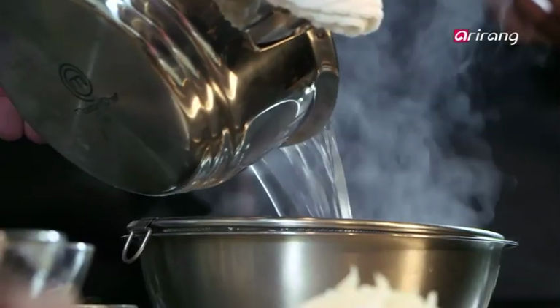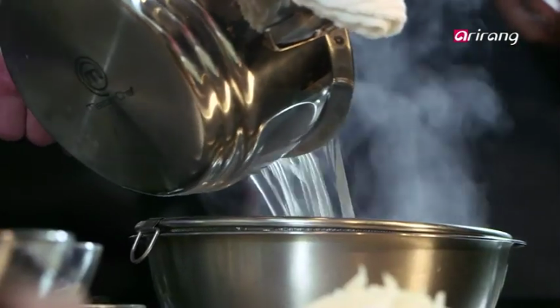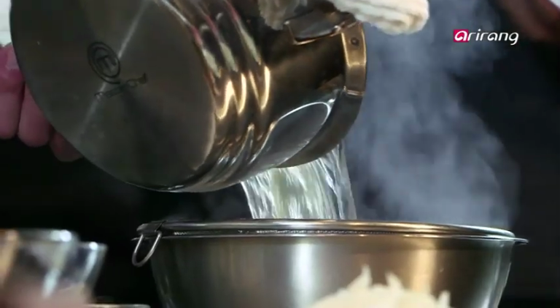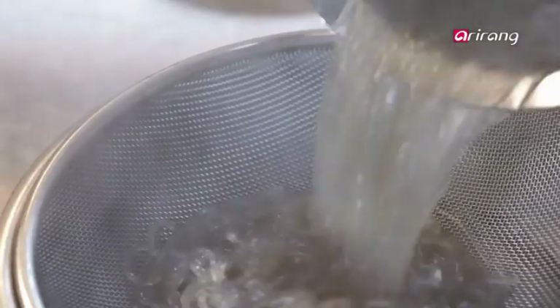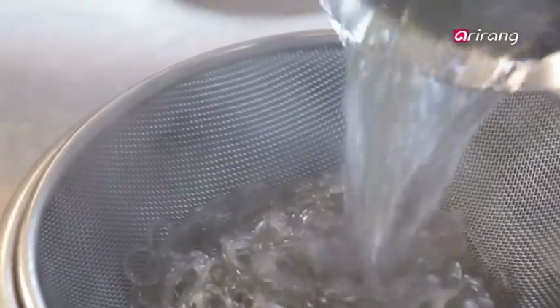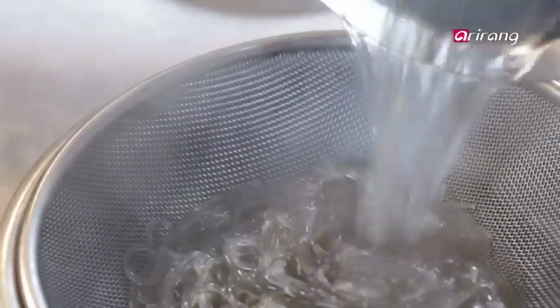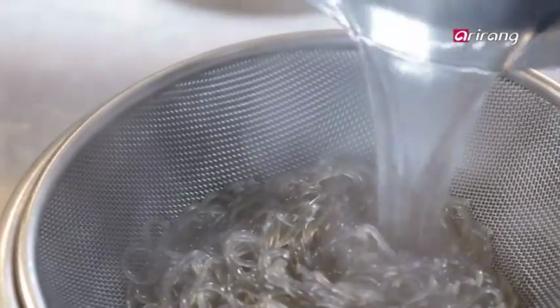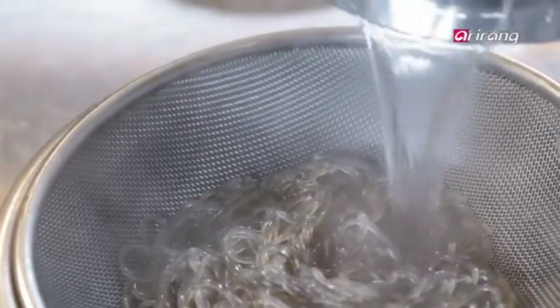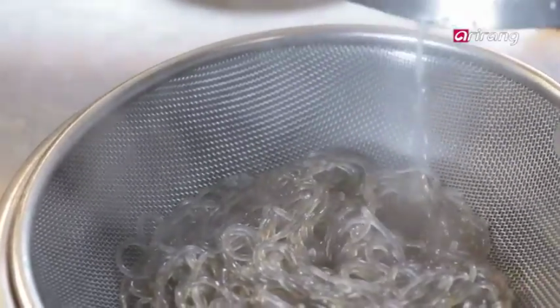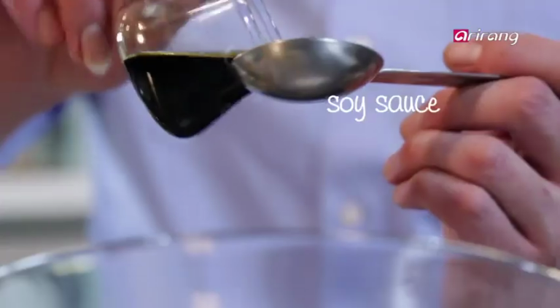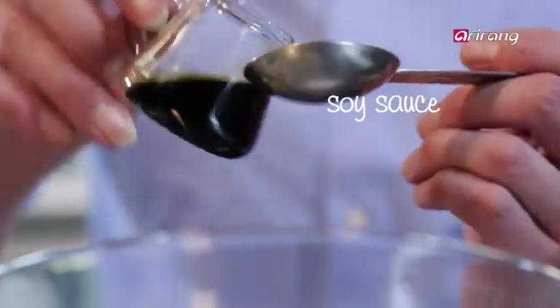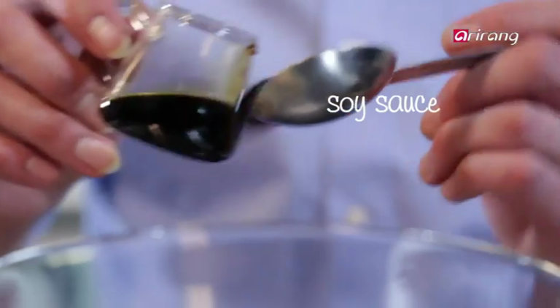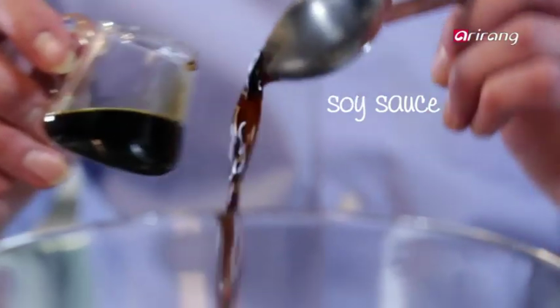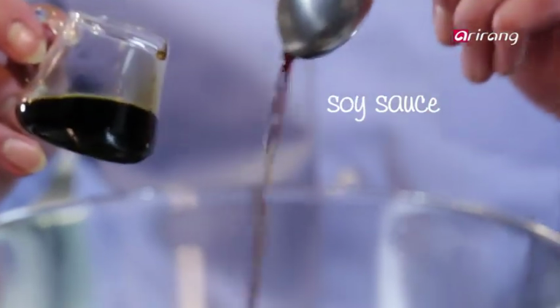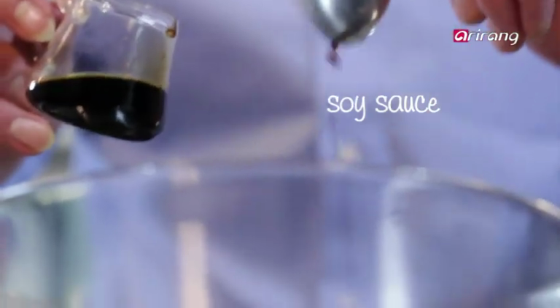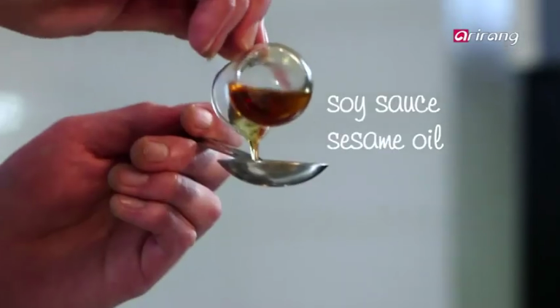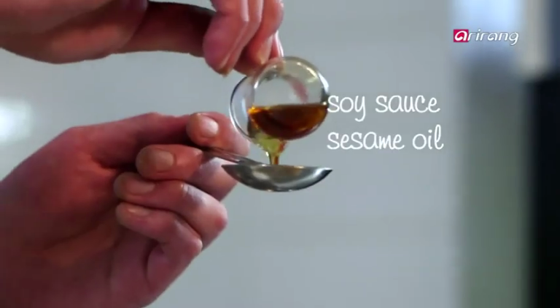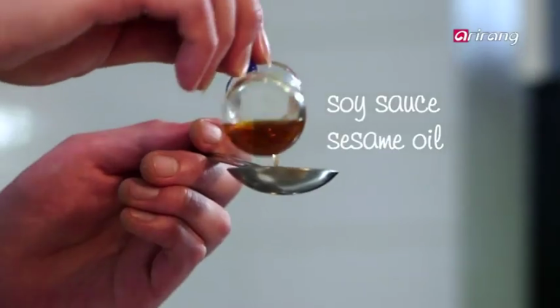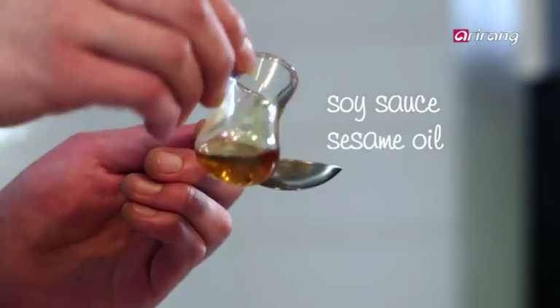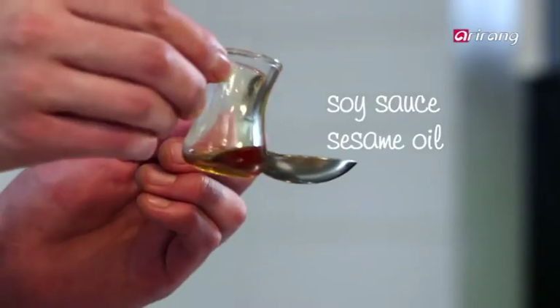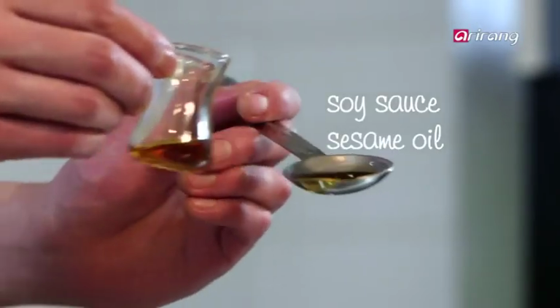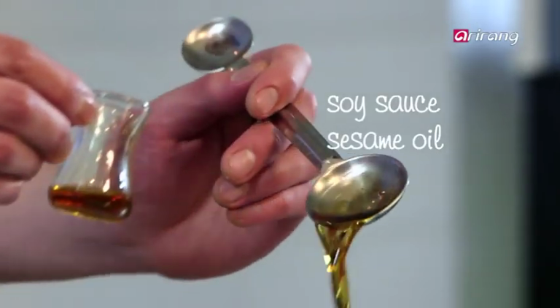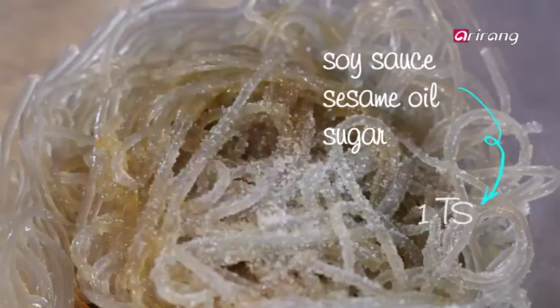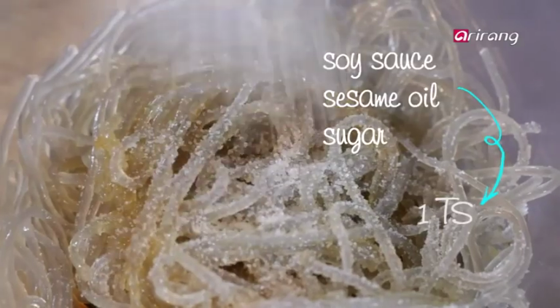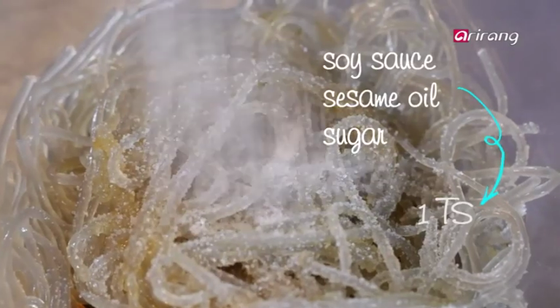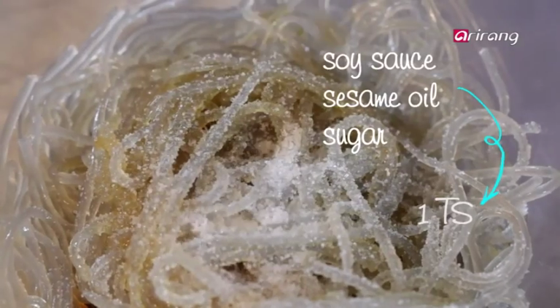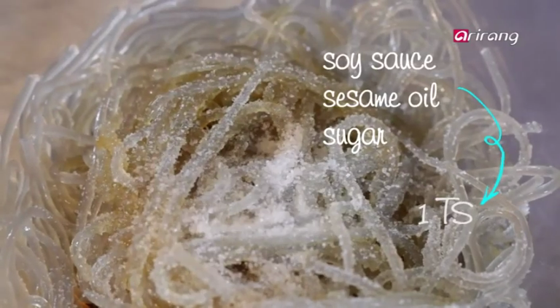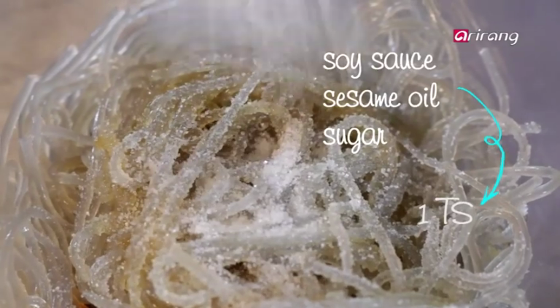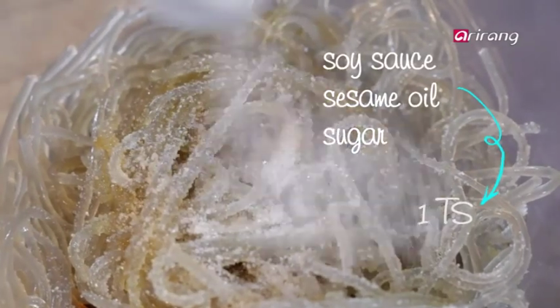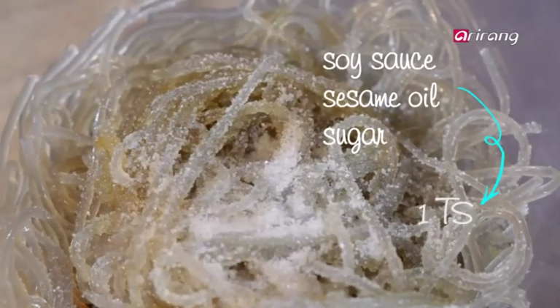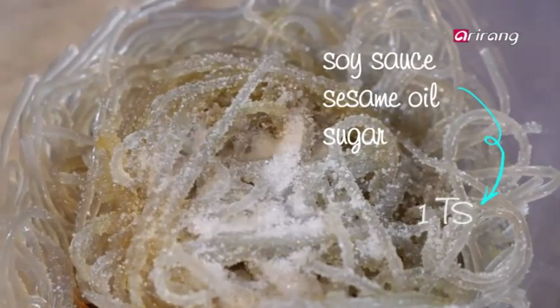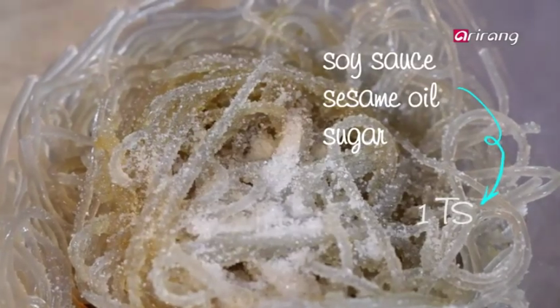After draining the noodles, add soy sauce, sesame oil, and sugar — 1 tablespoon each.